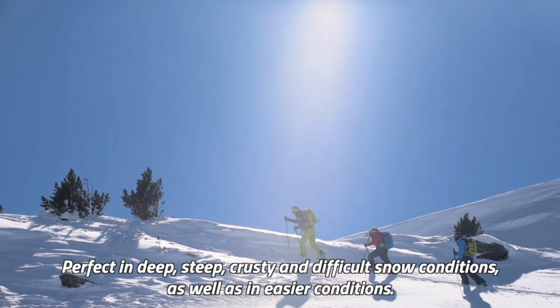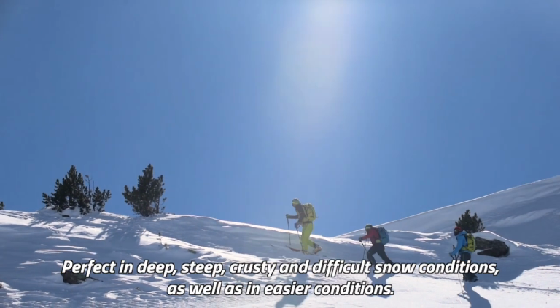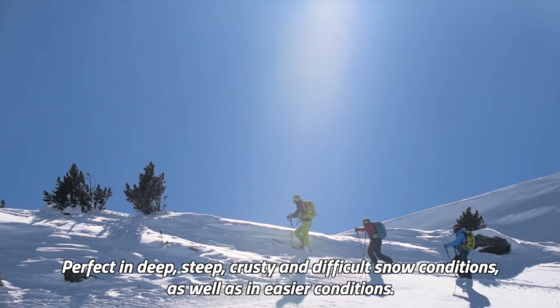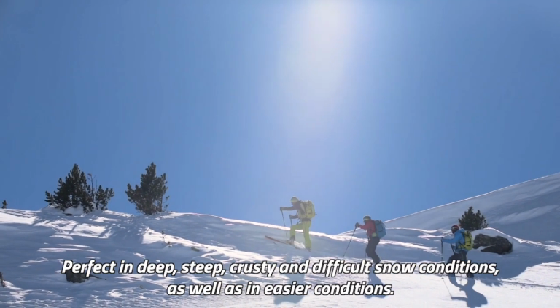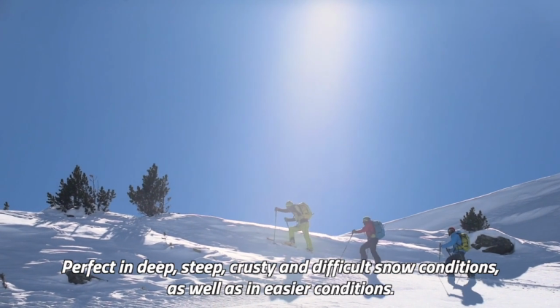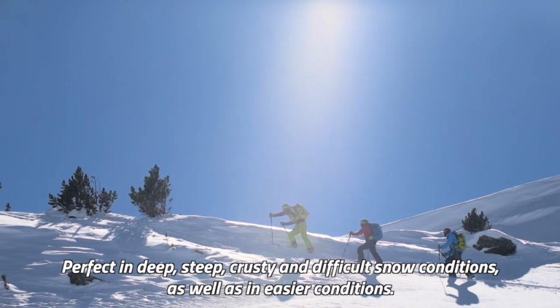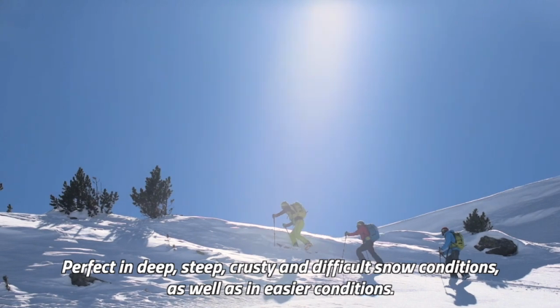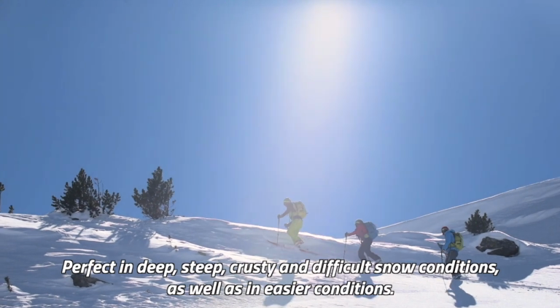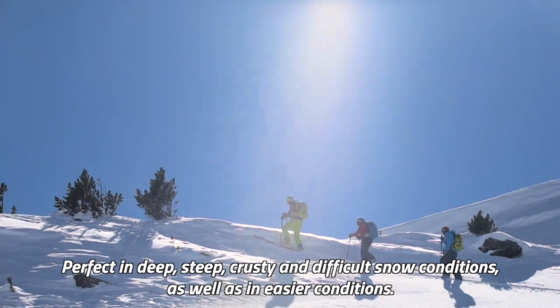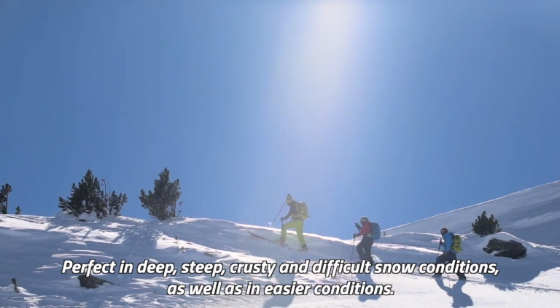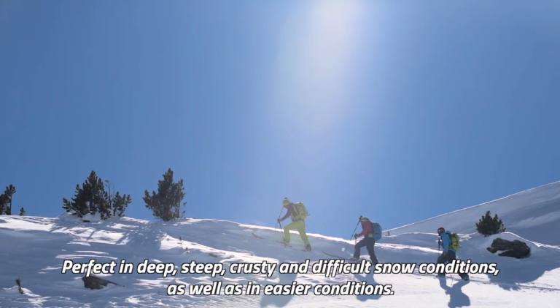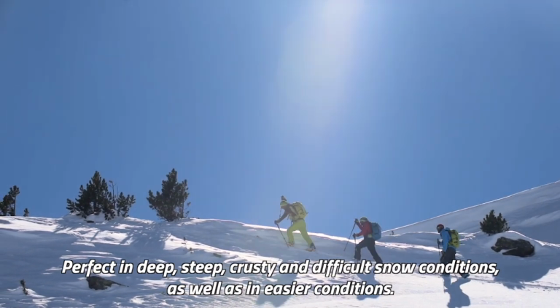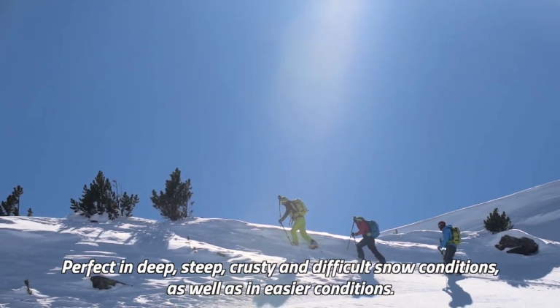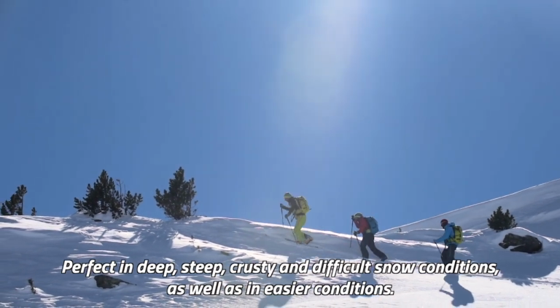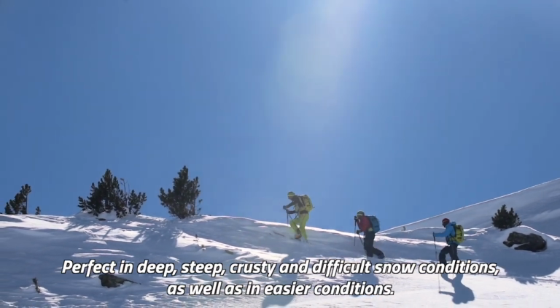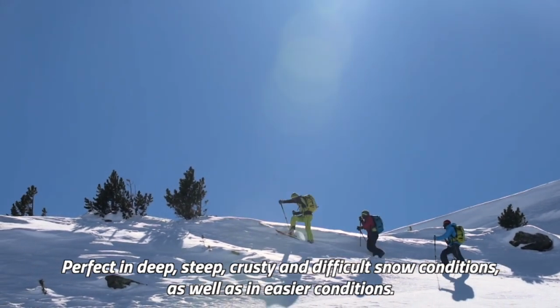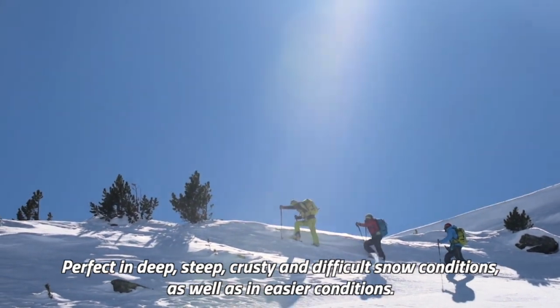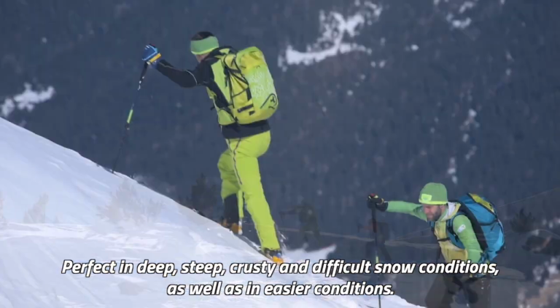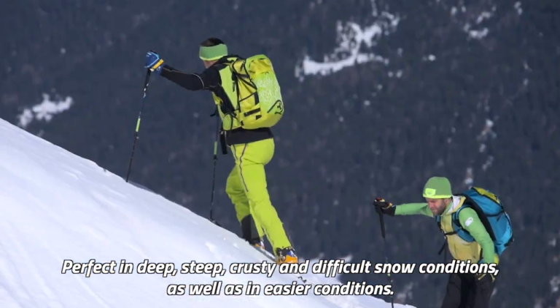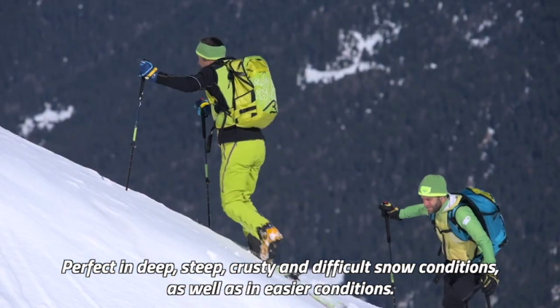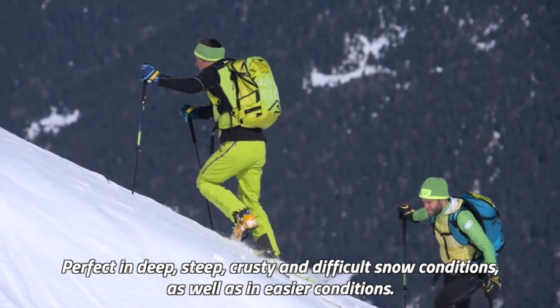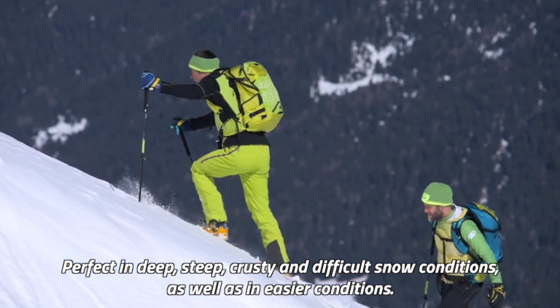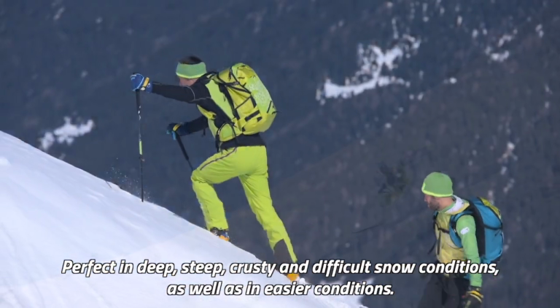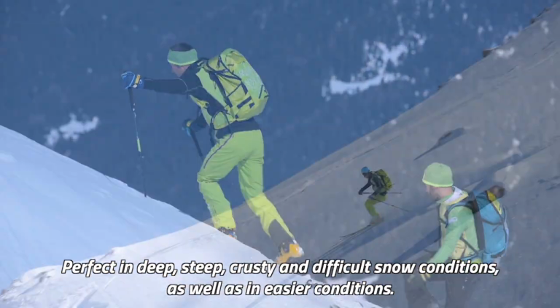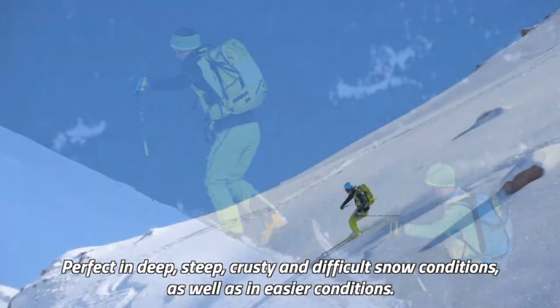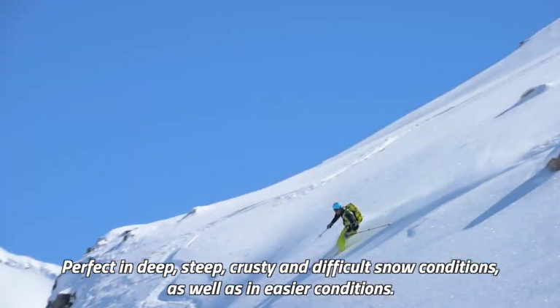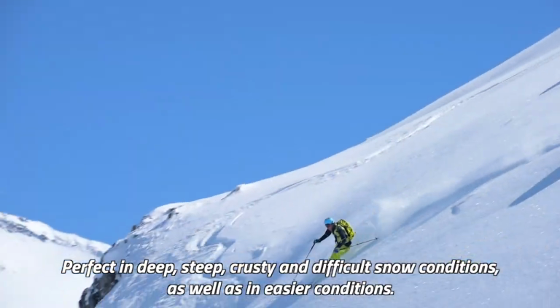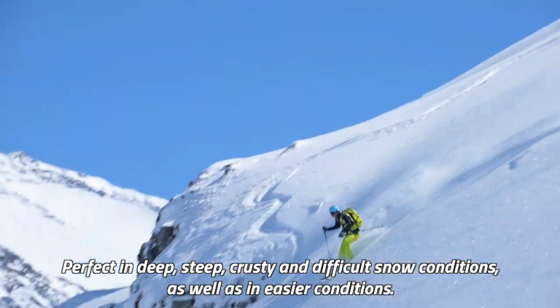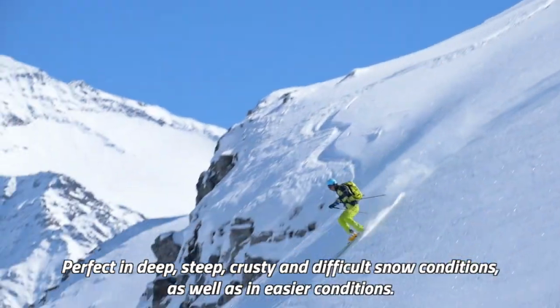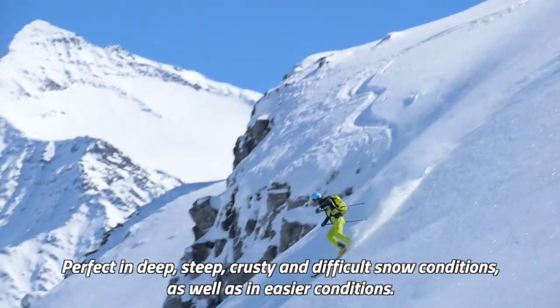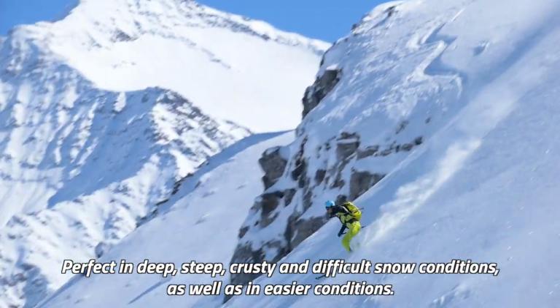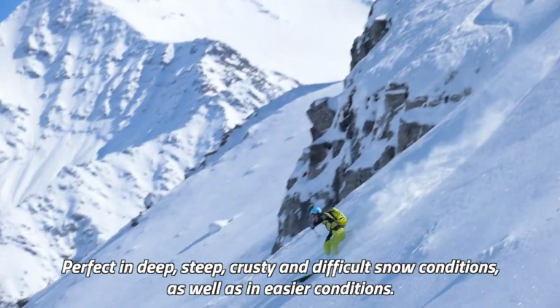Perfect in deep, steep, crusty and difficult snow conditions, as well as in easier conditions.